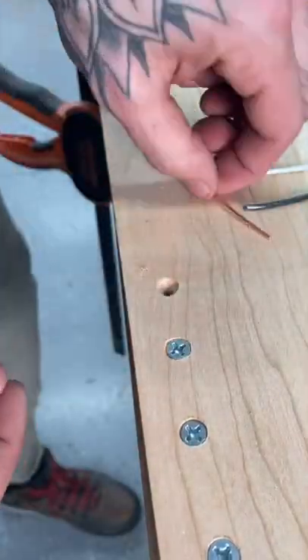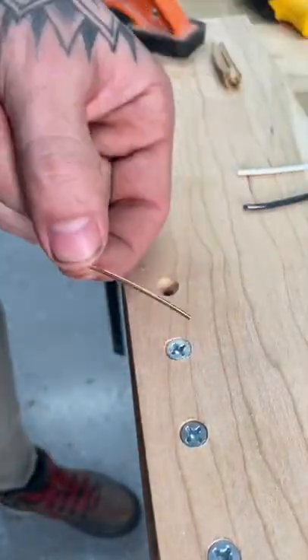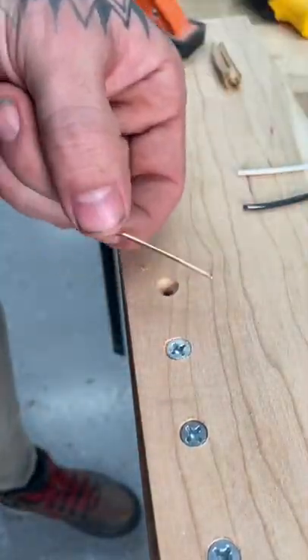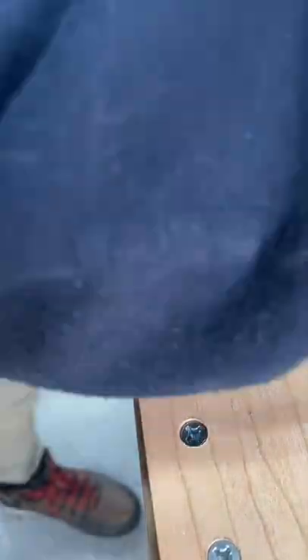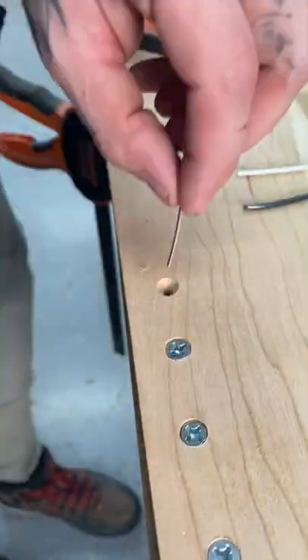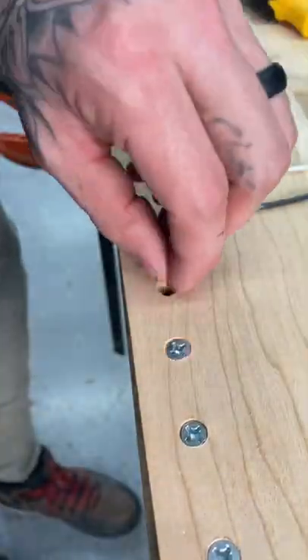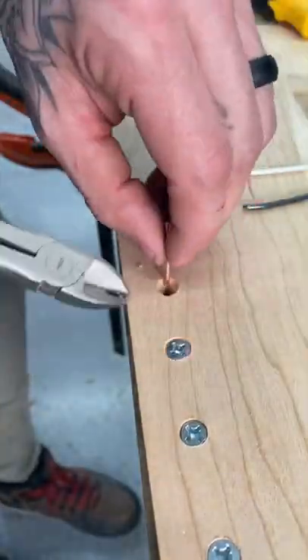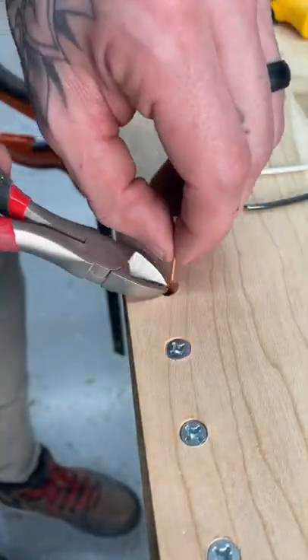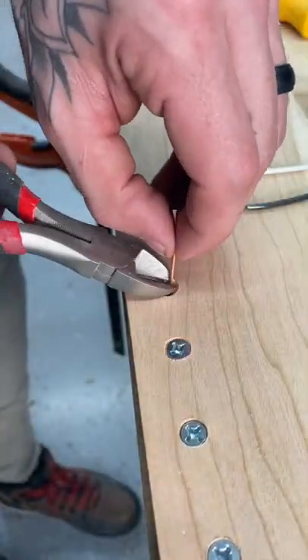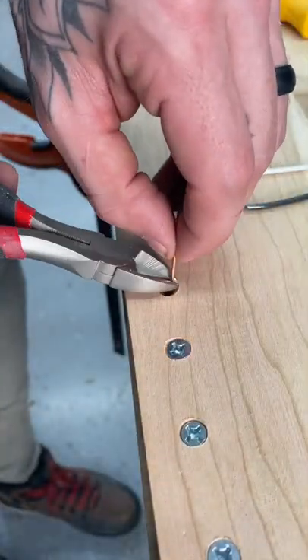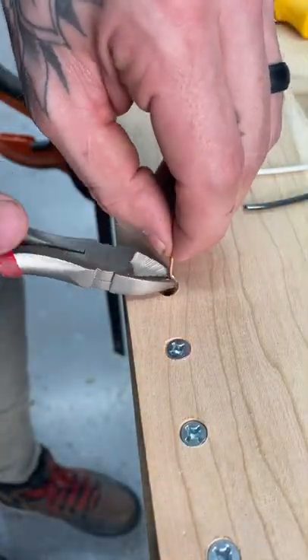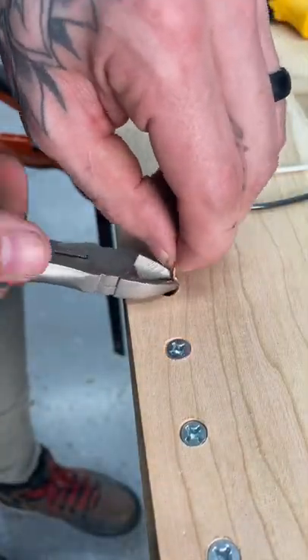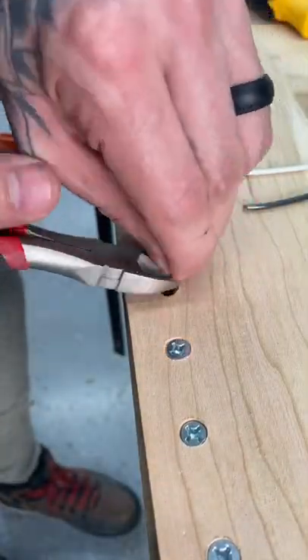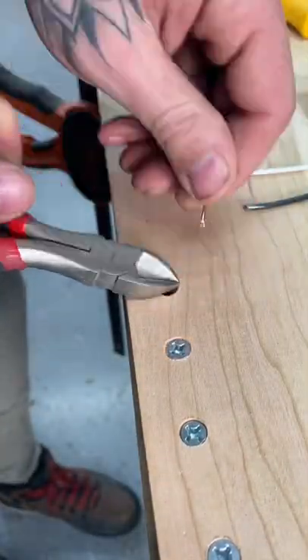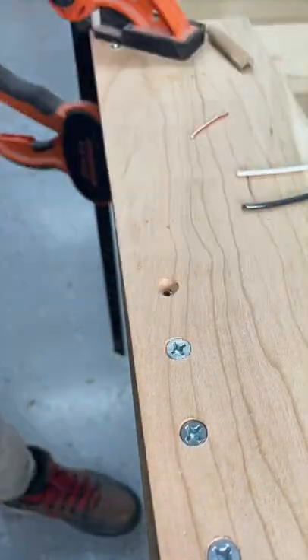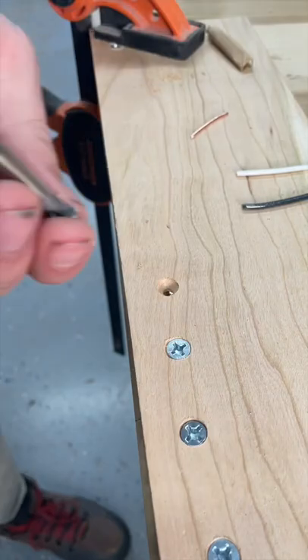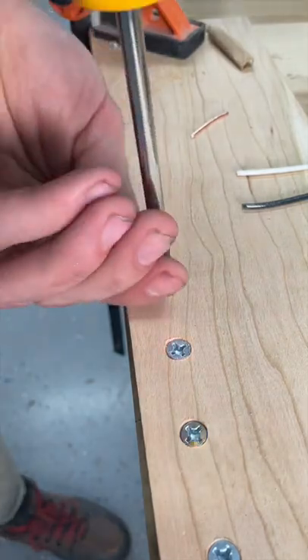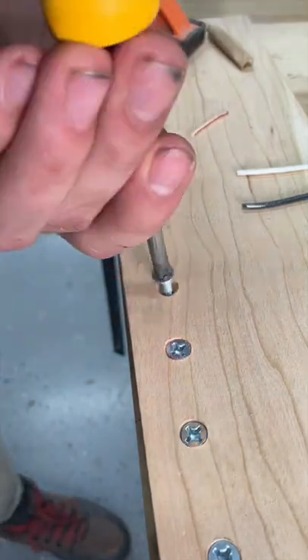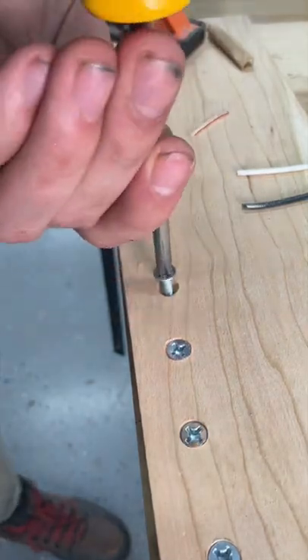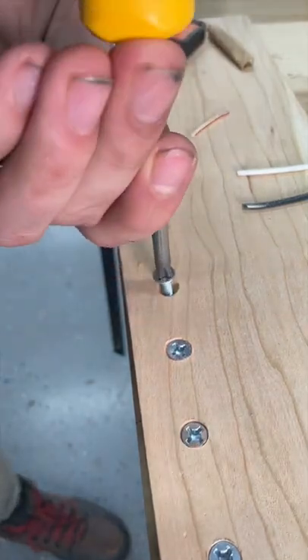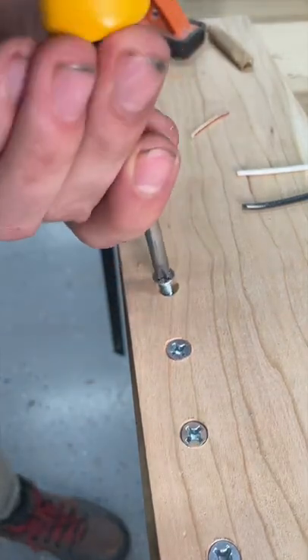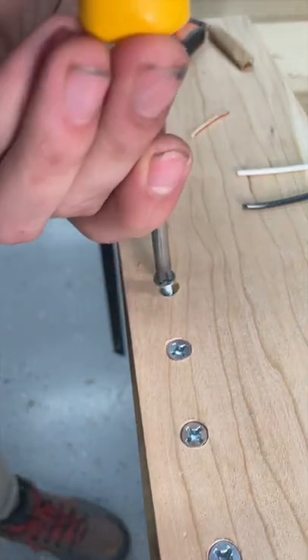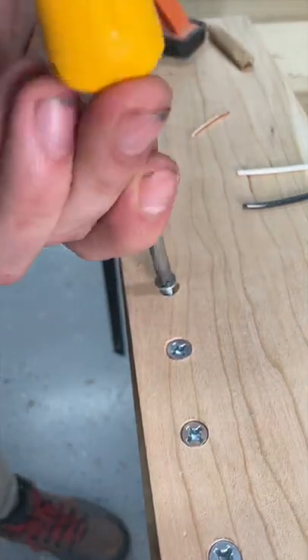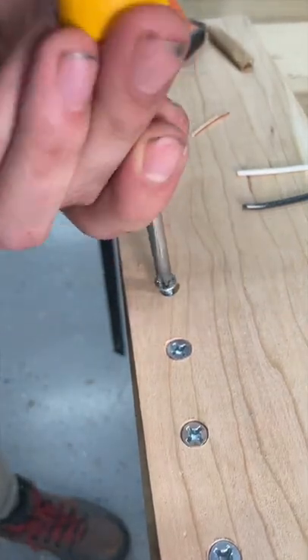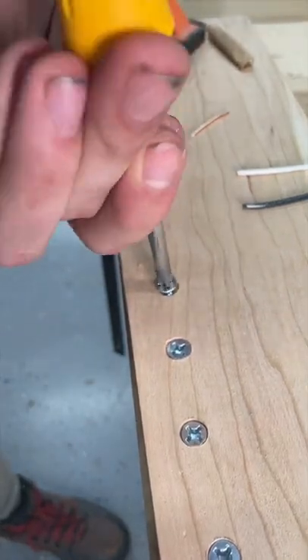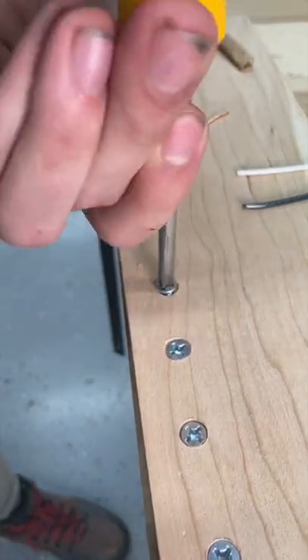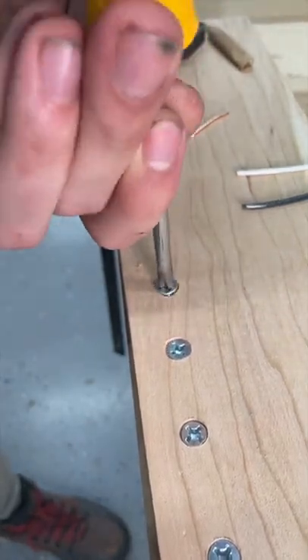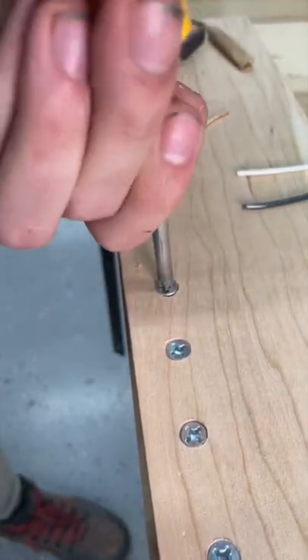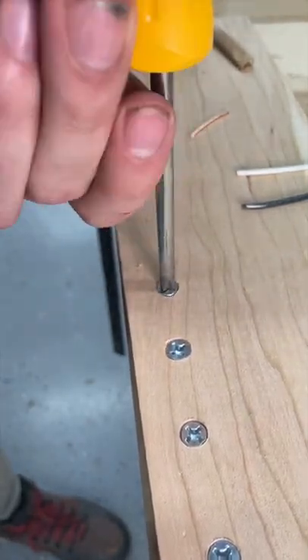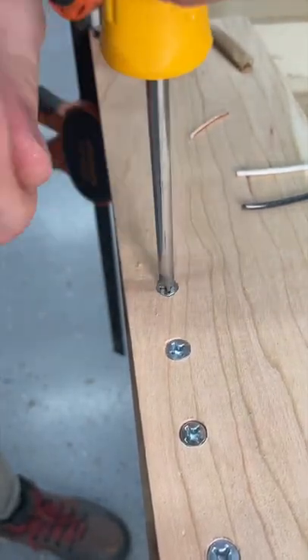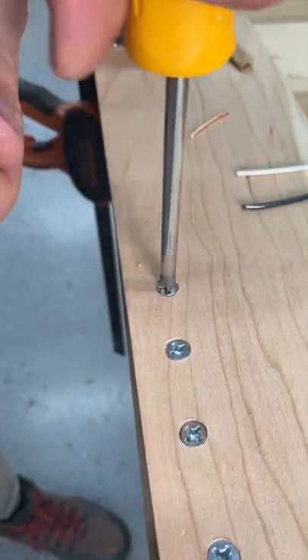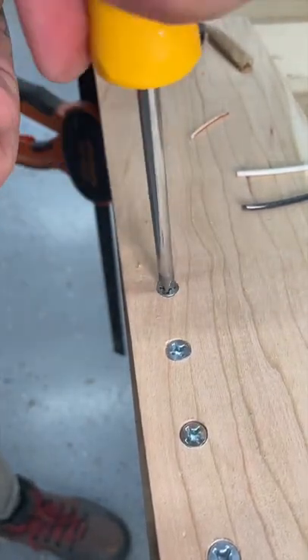And then the last one, a little bit of wire. Everyone has some of this laying around and this was a nice tight fit as well.